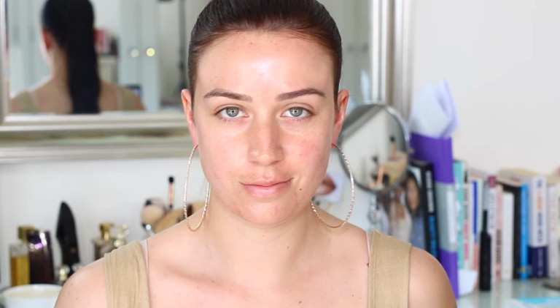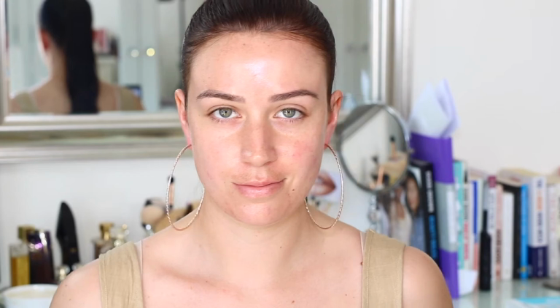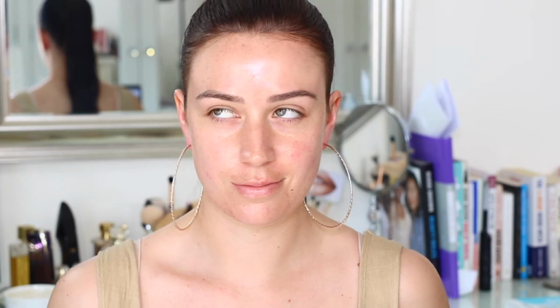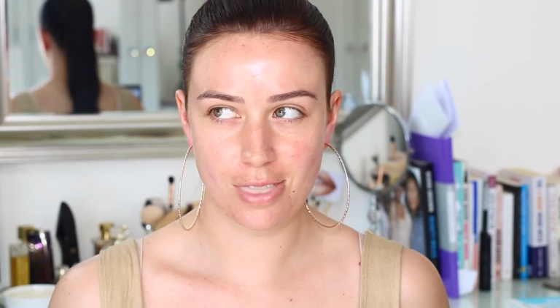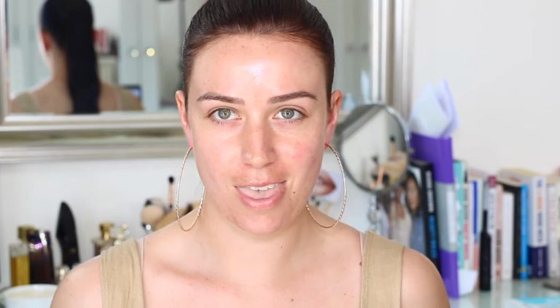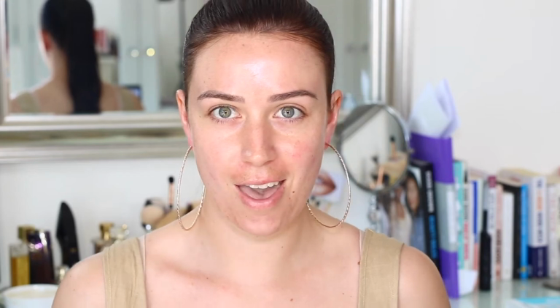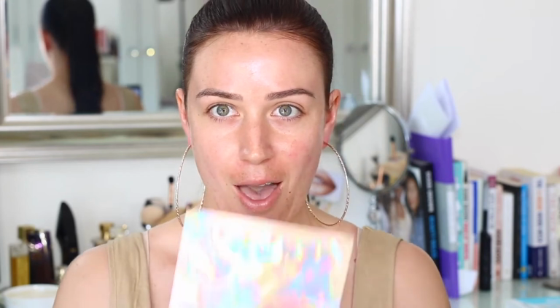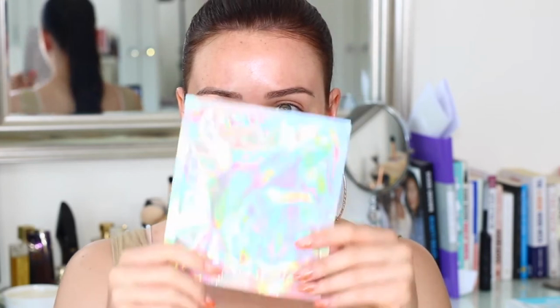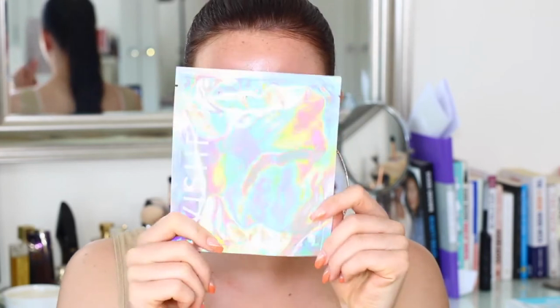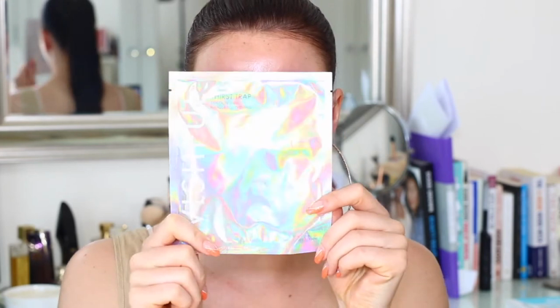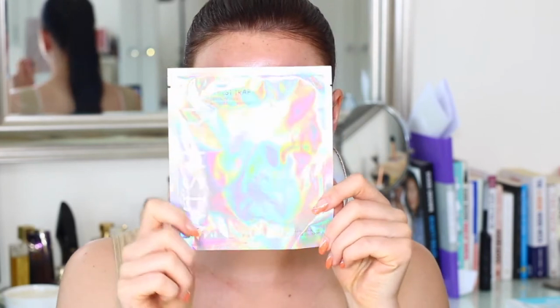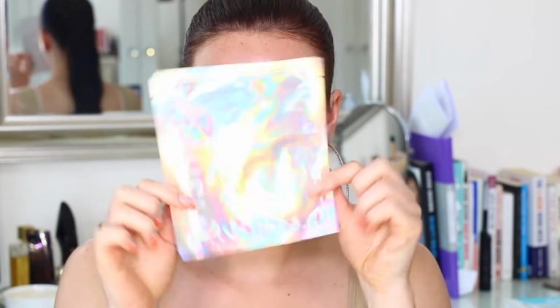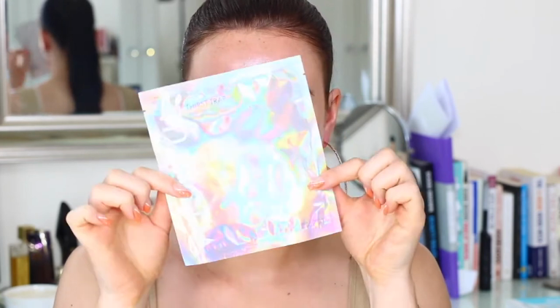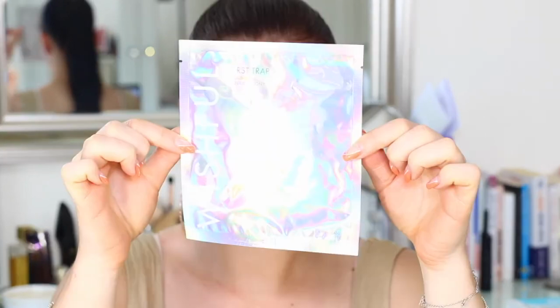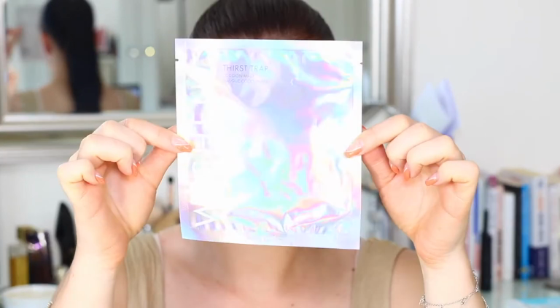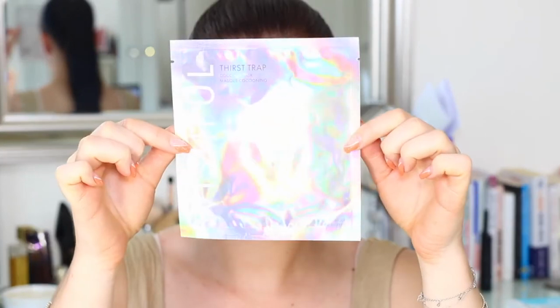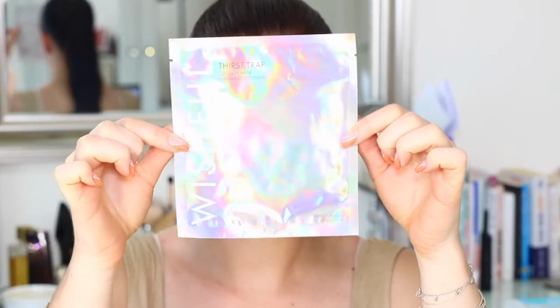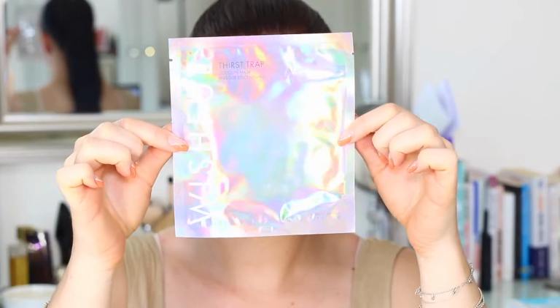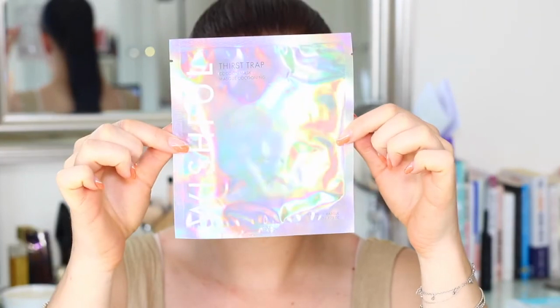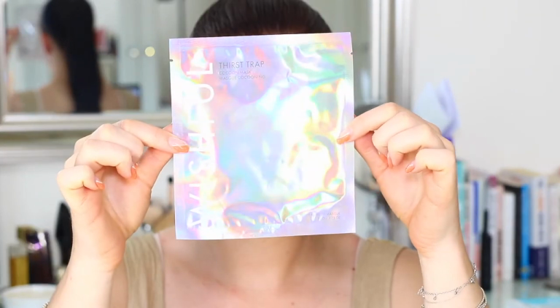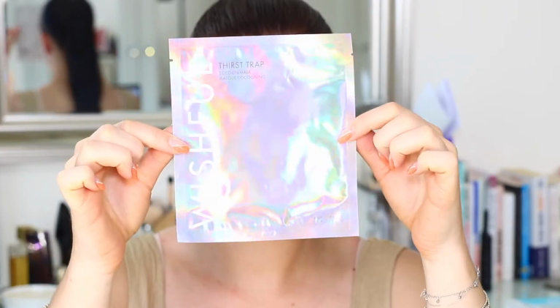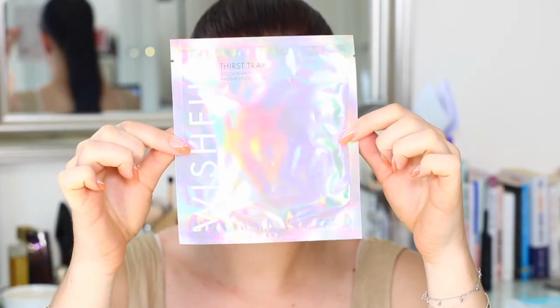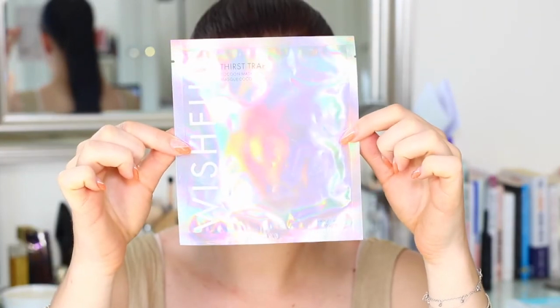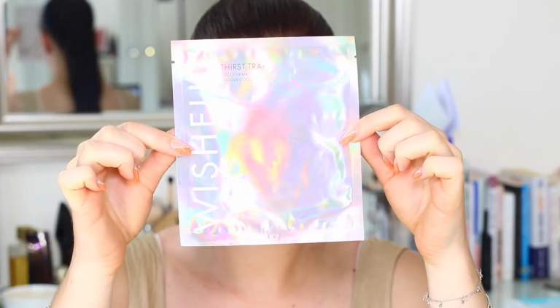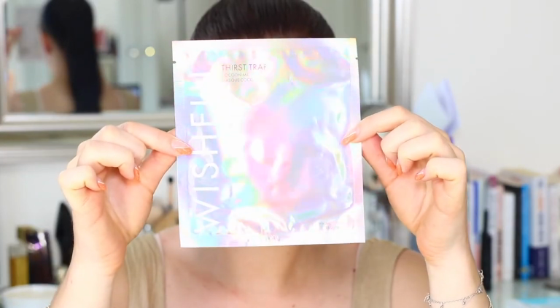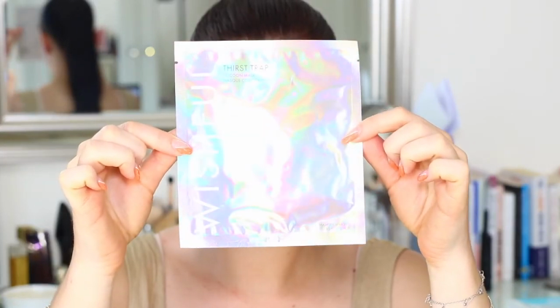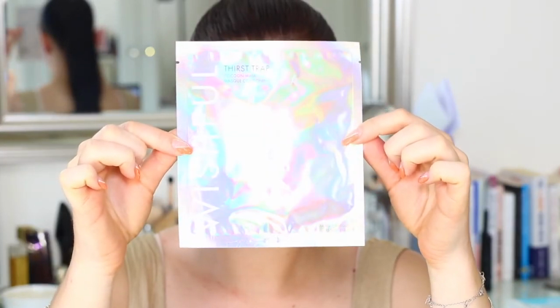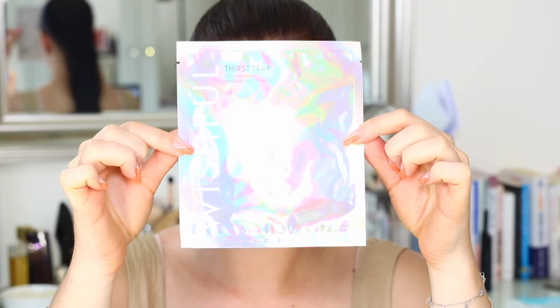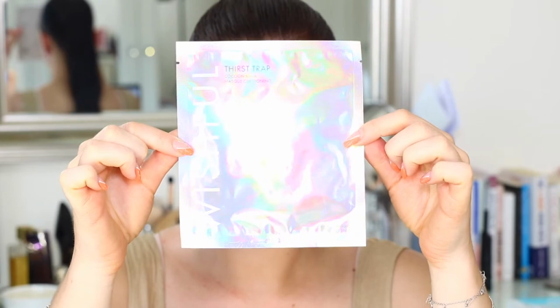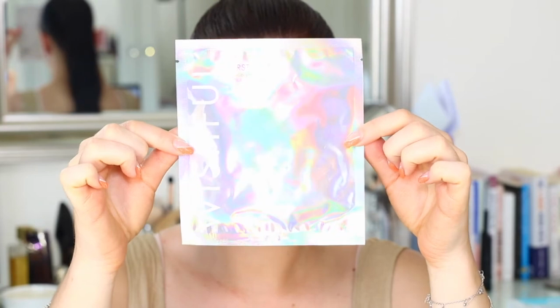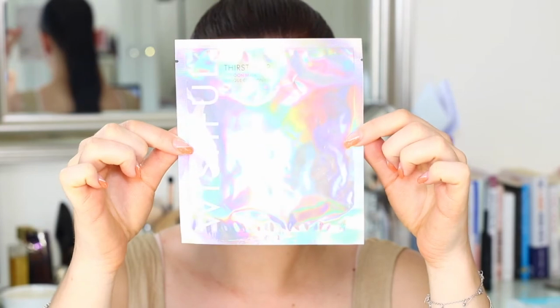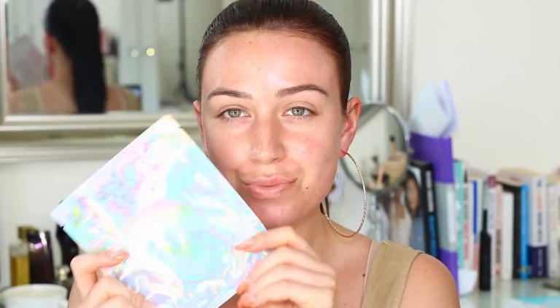Hi guys and welcome back to my channel. I'm just going to get straight into it and I'm actually starting off with a bit of skincare prep today.